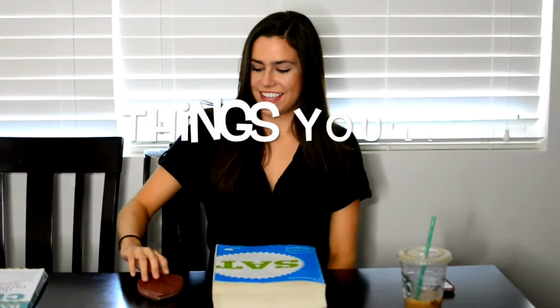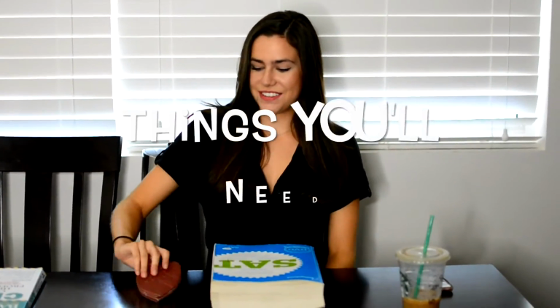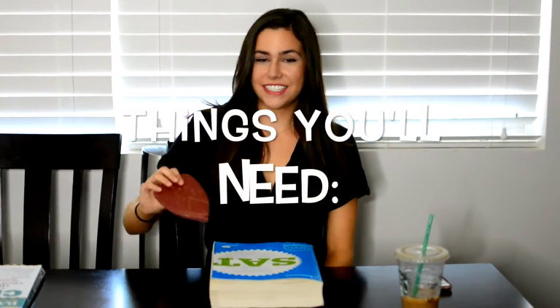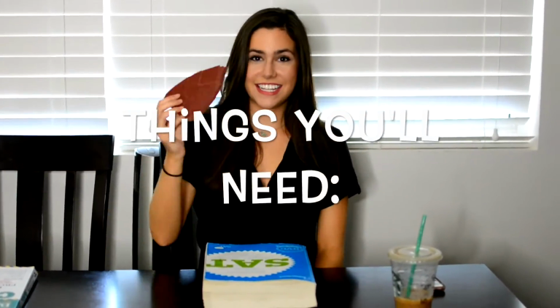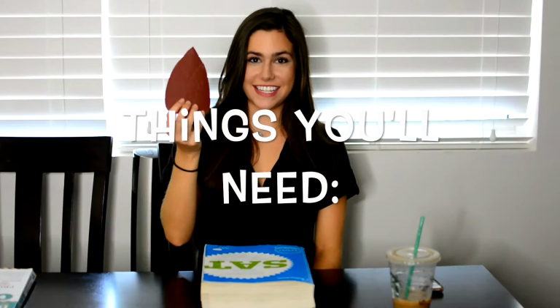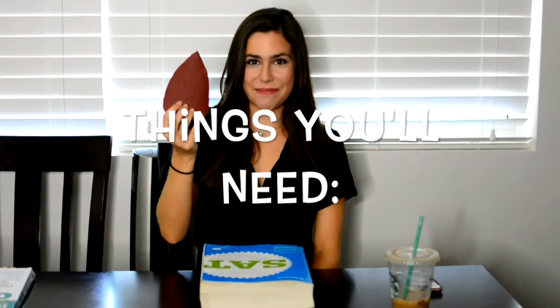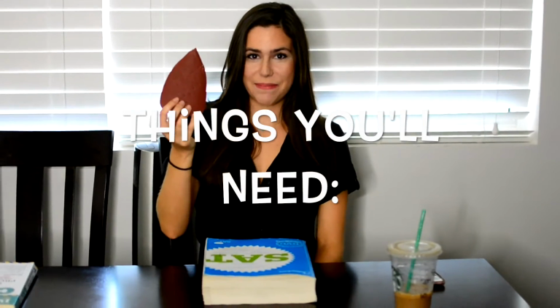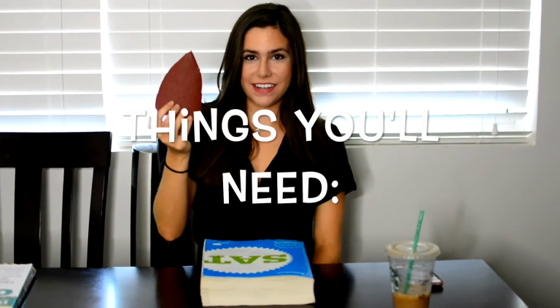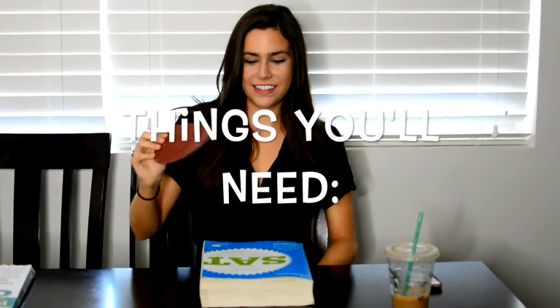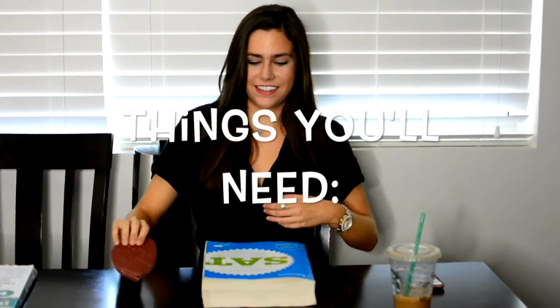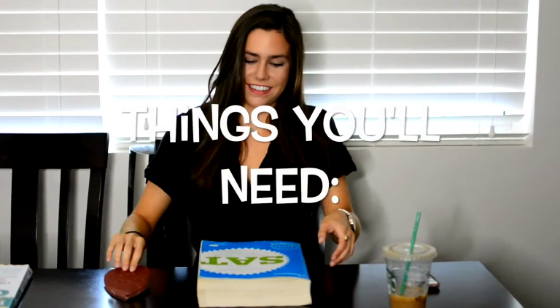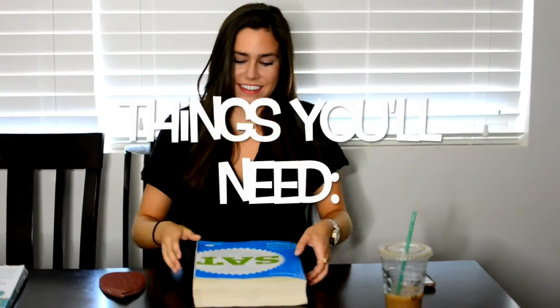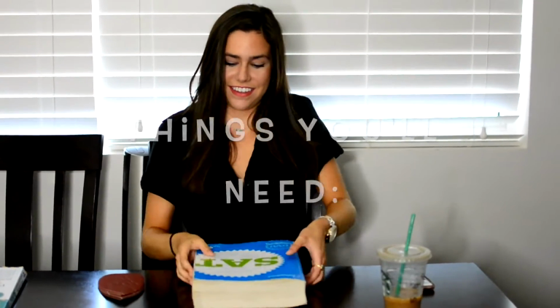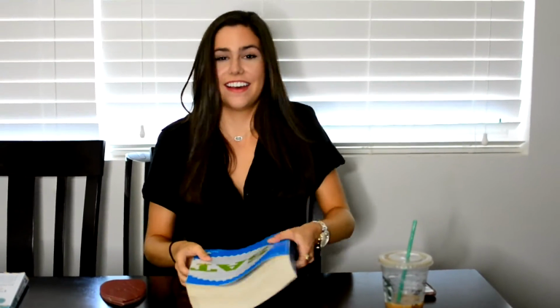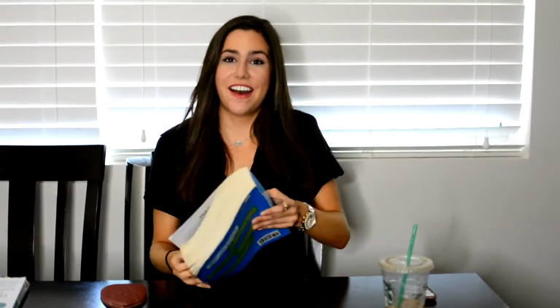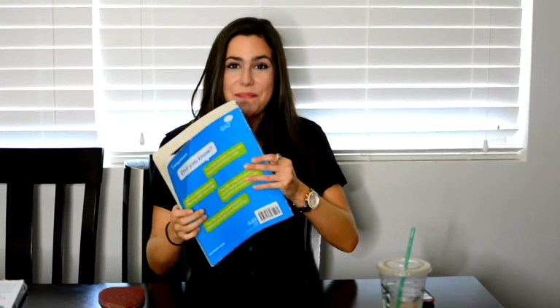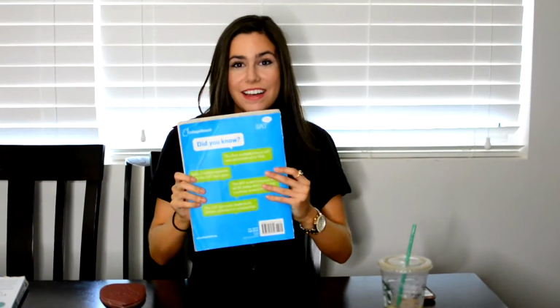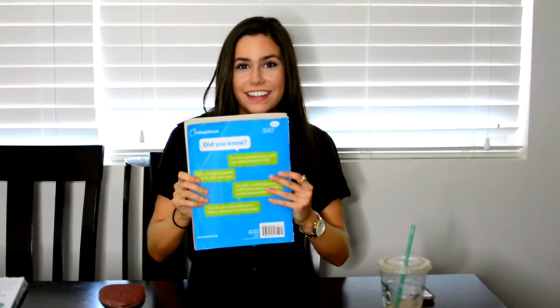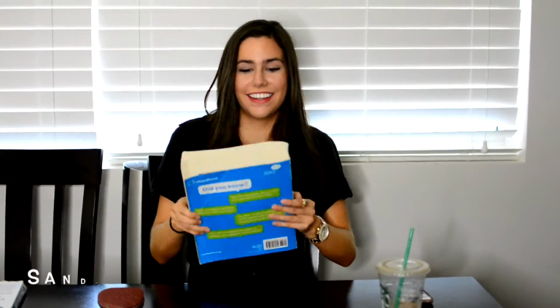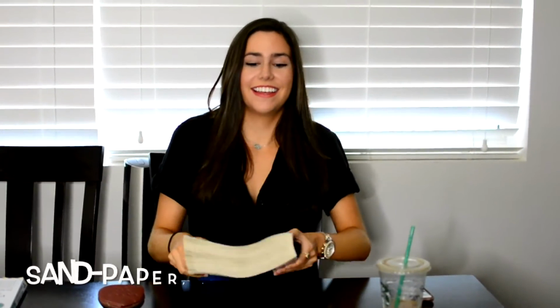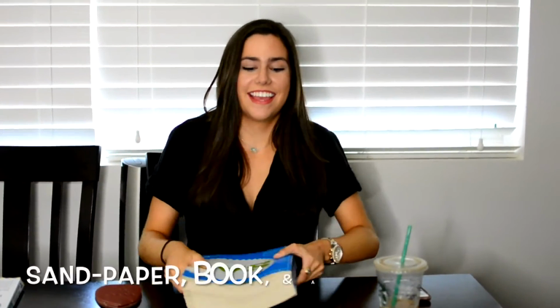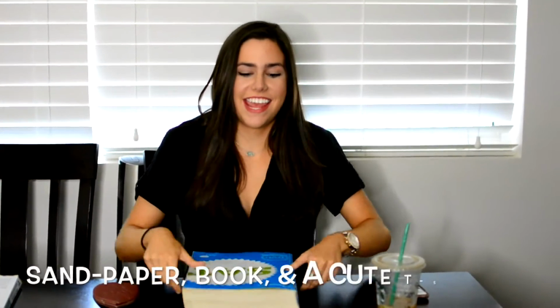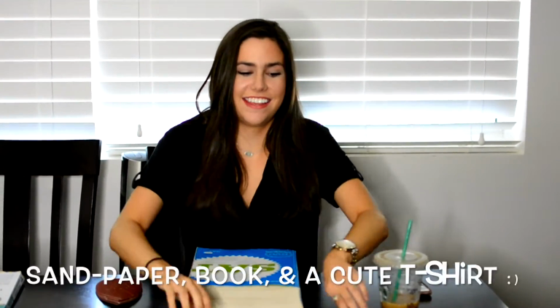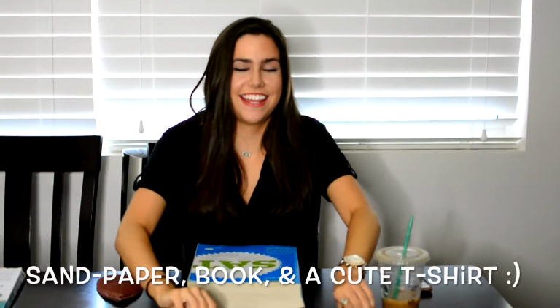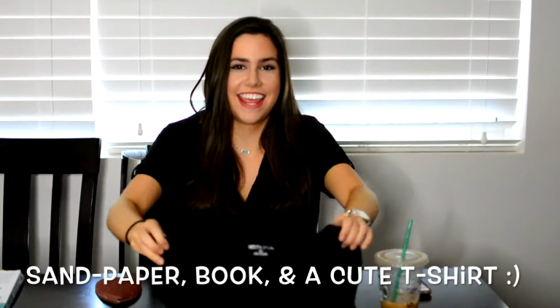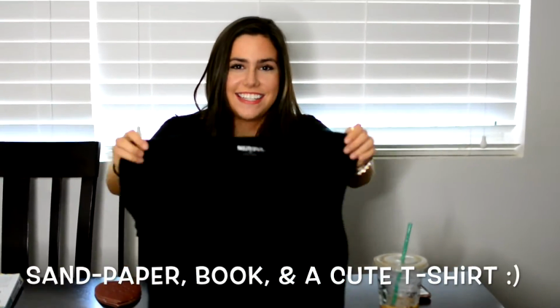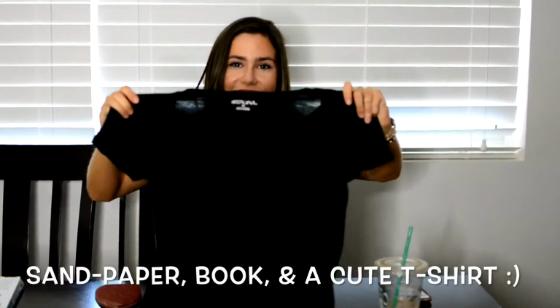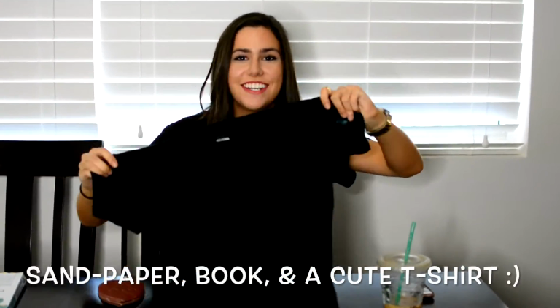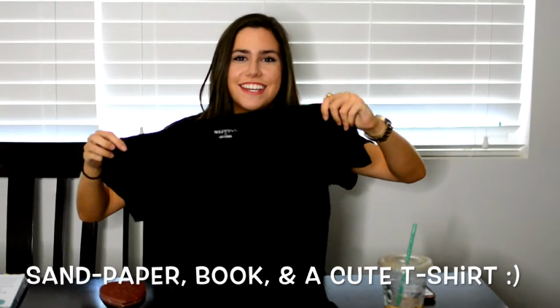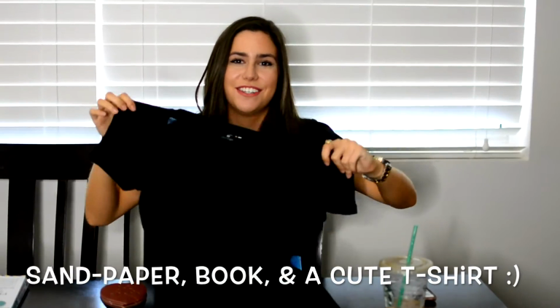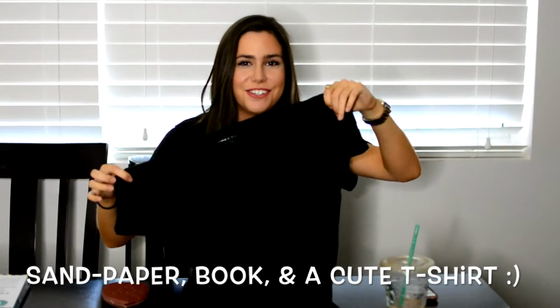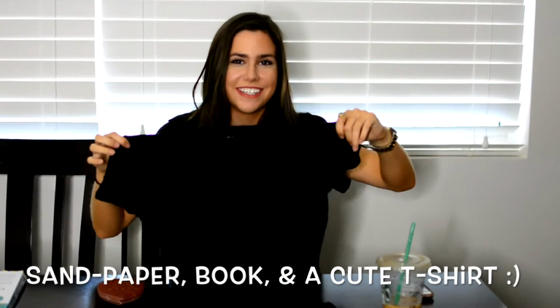You will need sandpaper, a book, and a t-shirt of your choice.